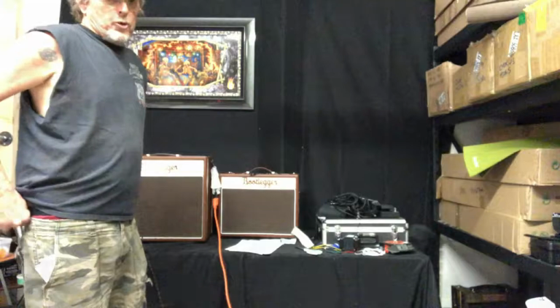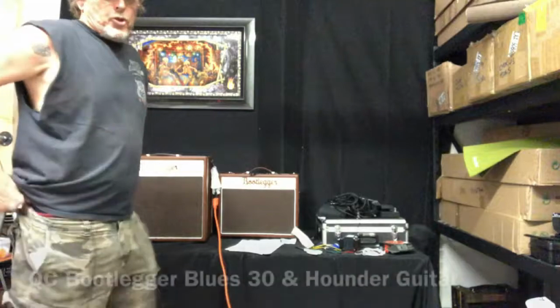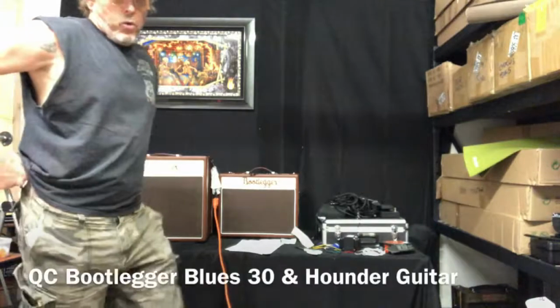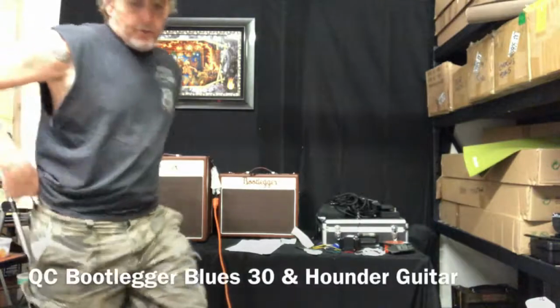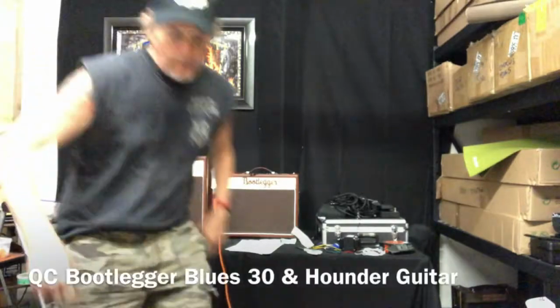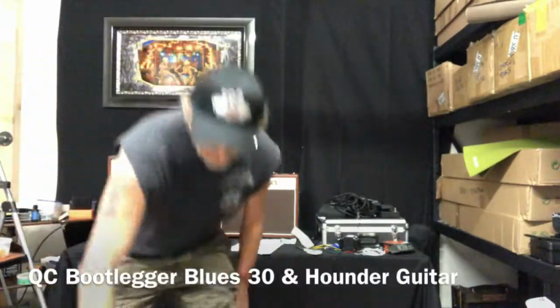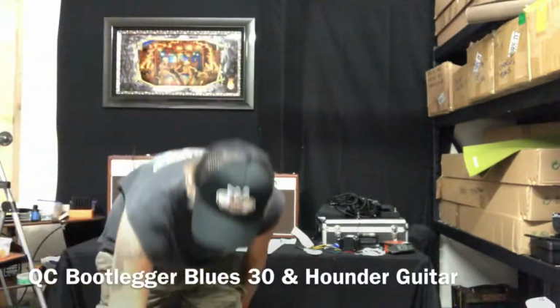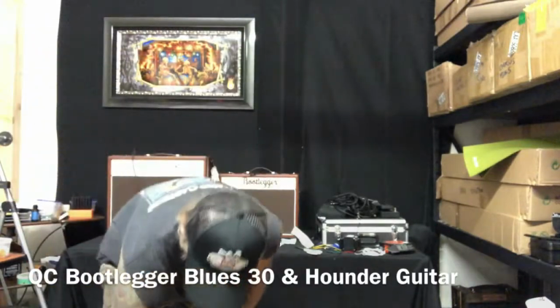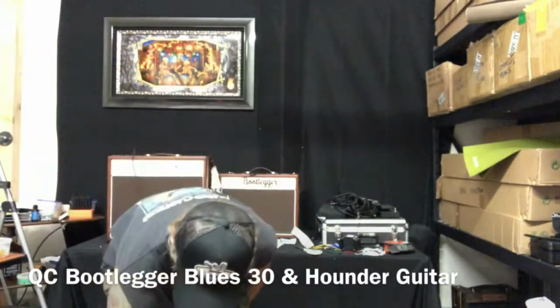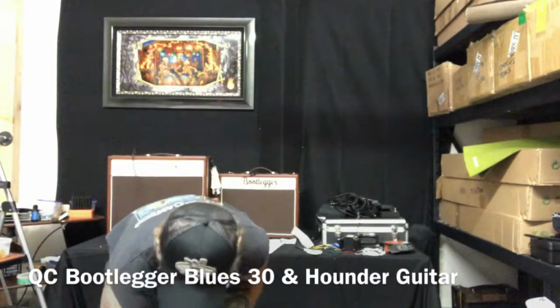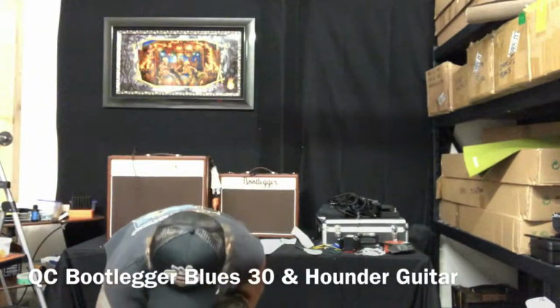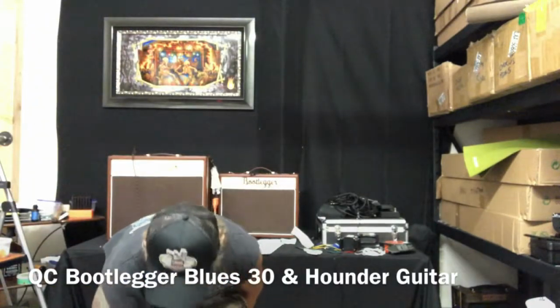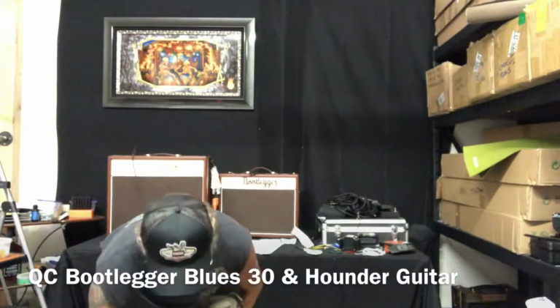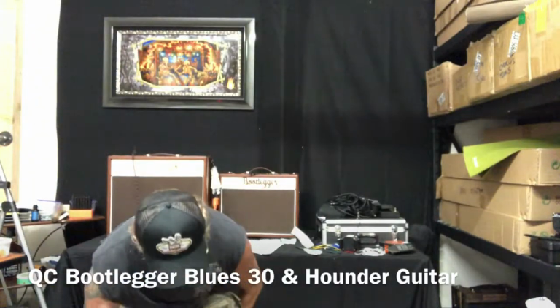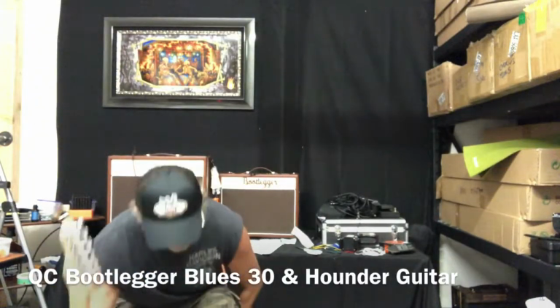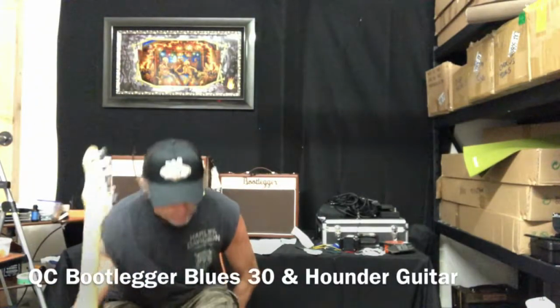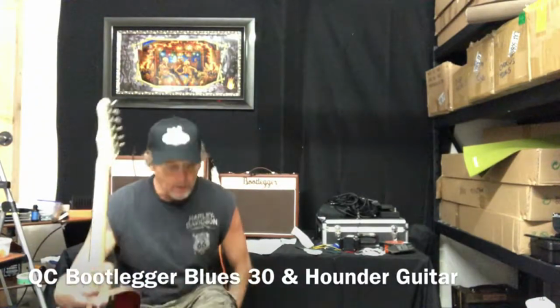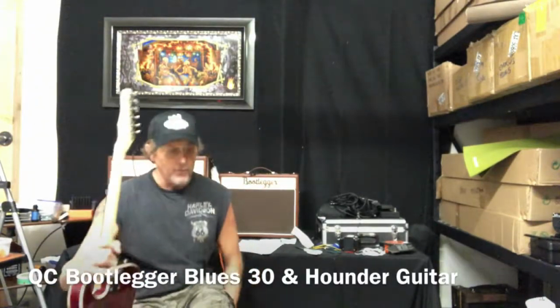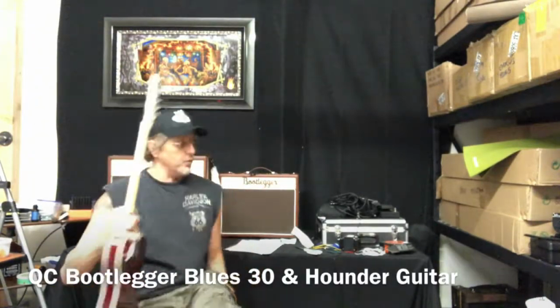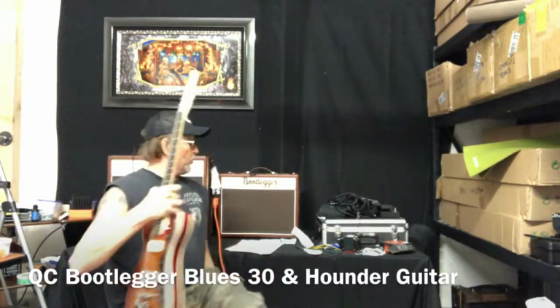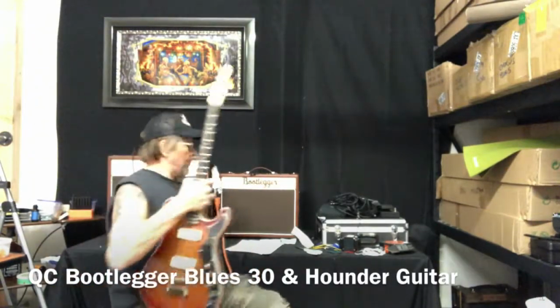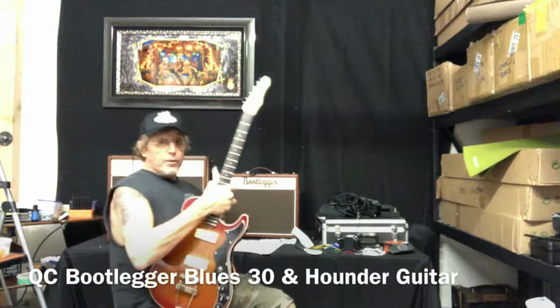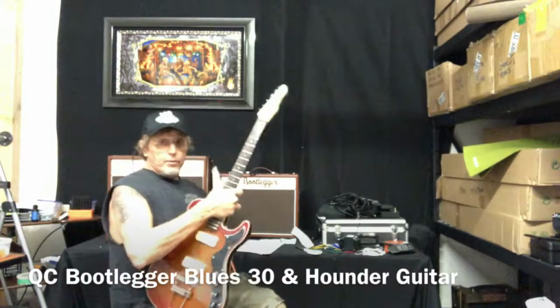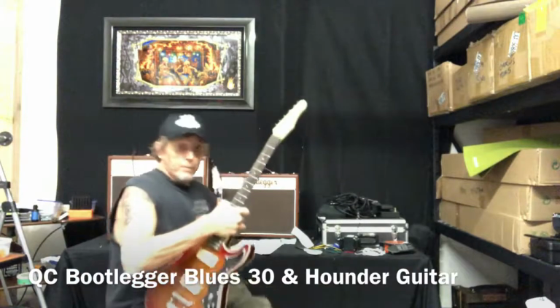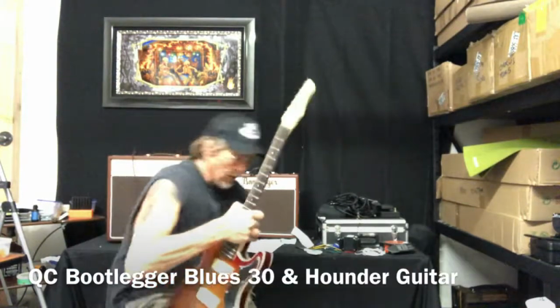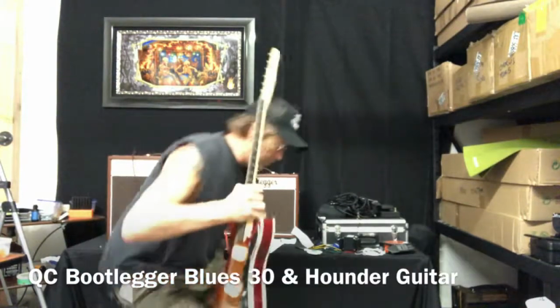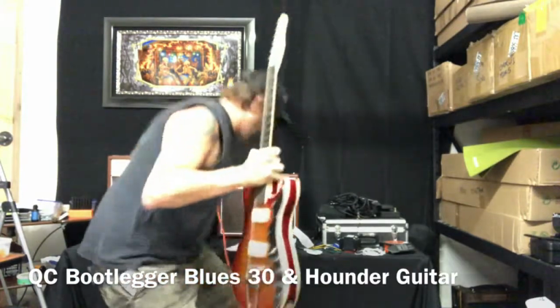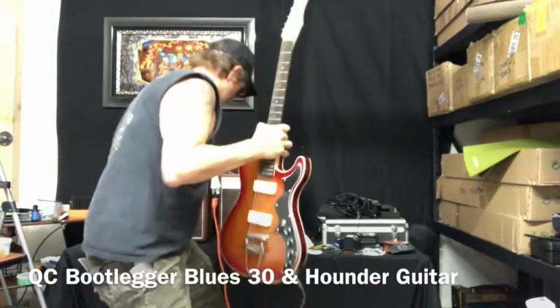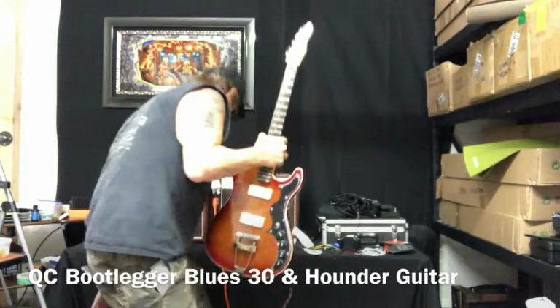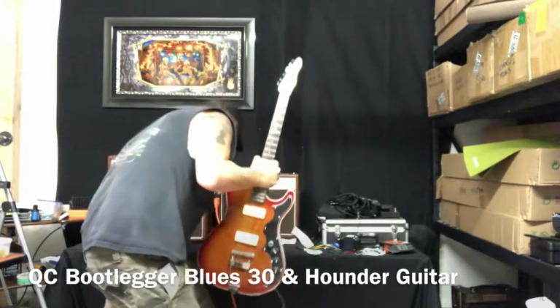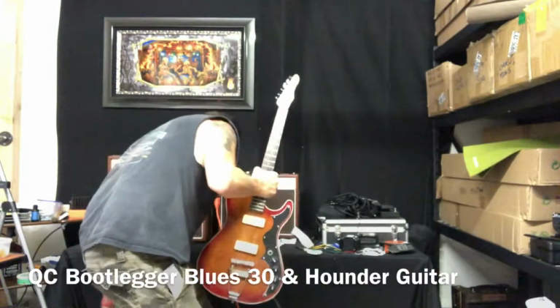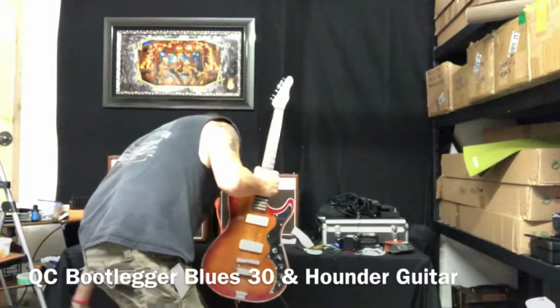Richard Chuck Wilson. I'm just doing the QC today. It's Monday morning. This is your amp. Can you see it behind me here? The Blues 30.